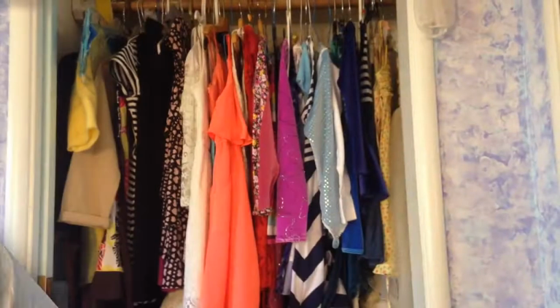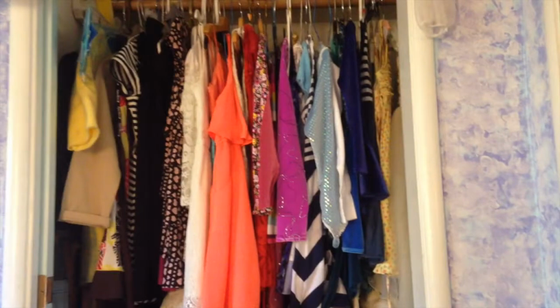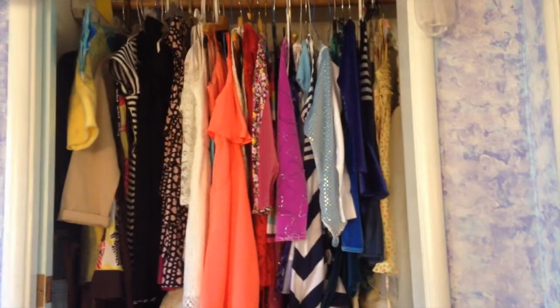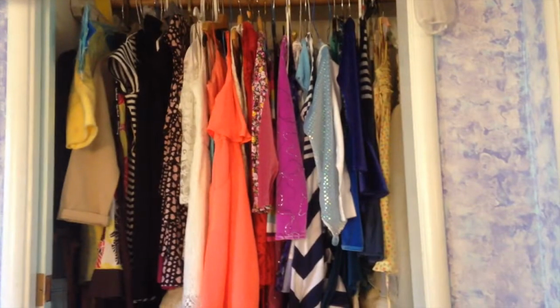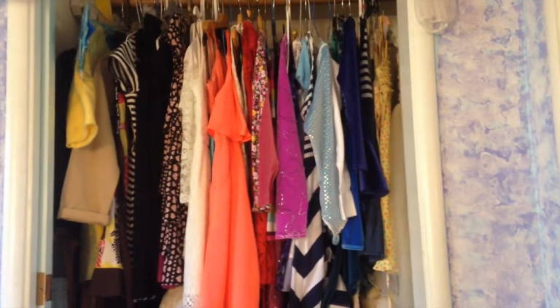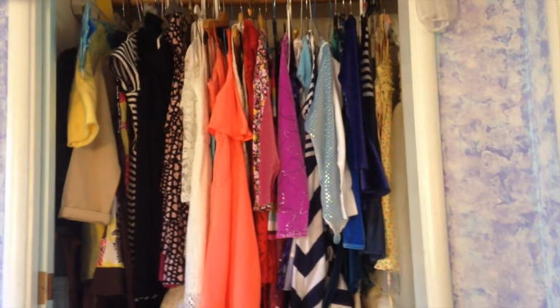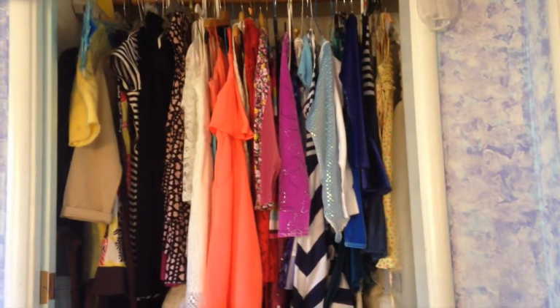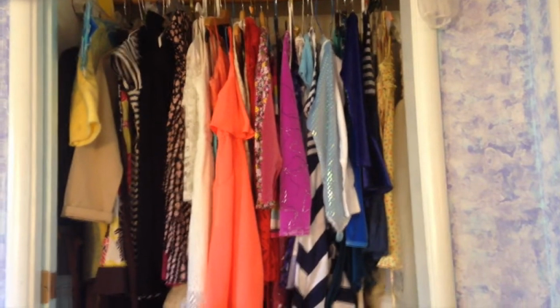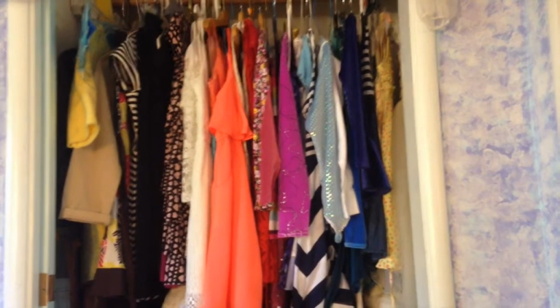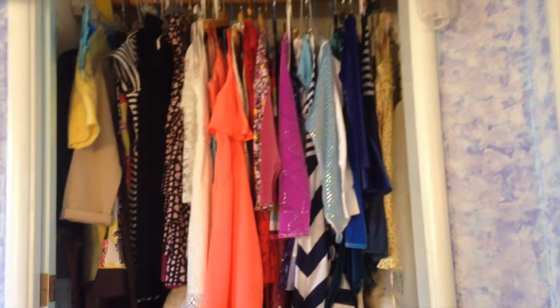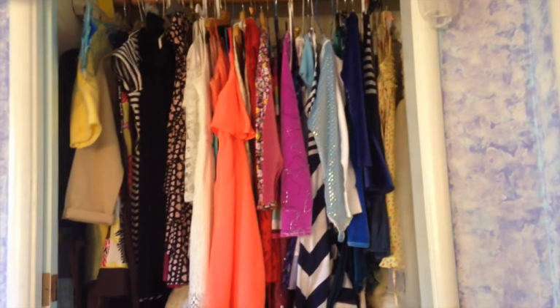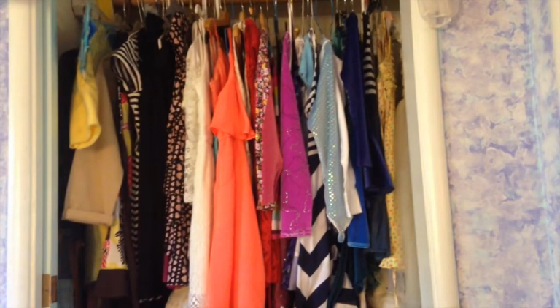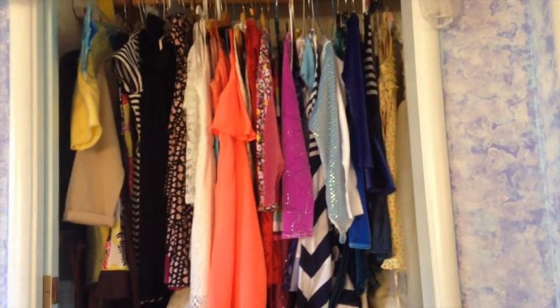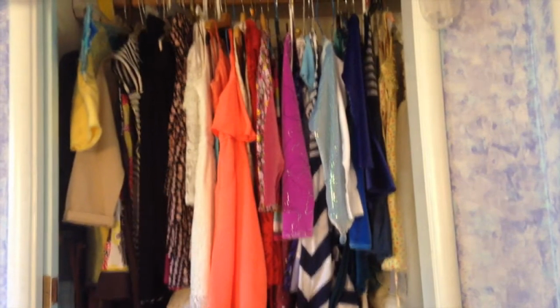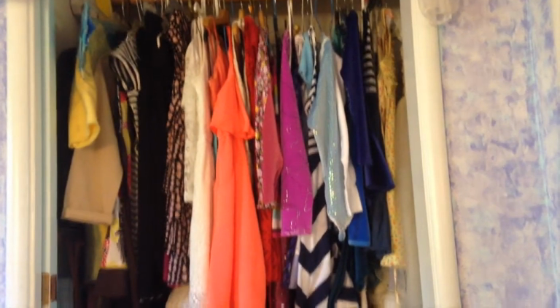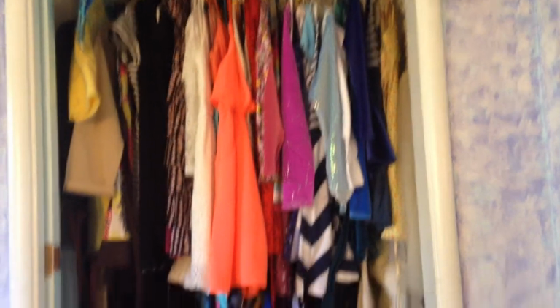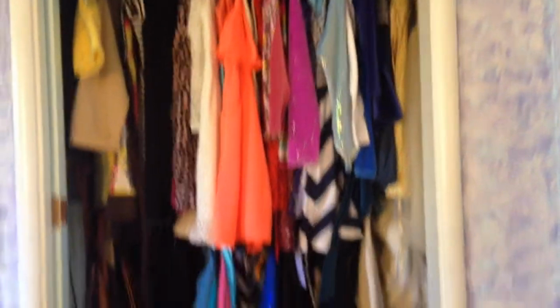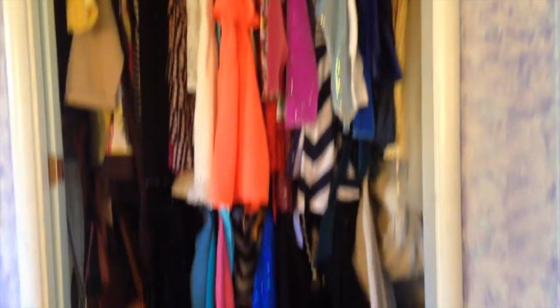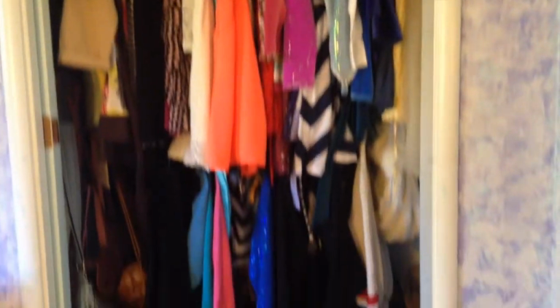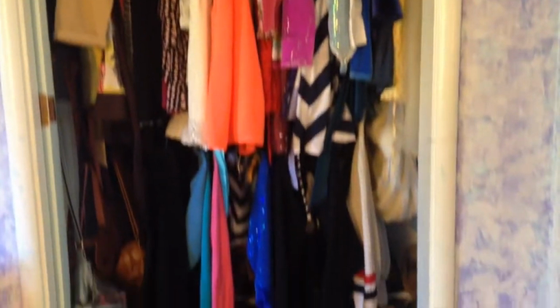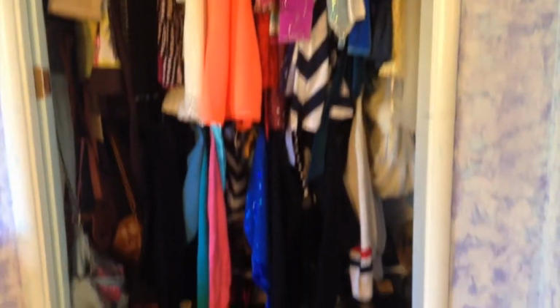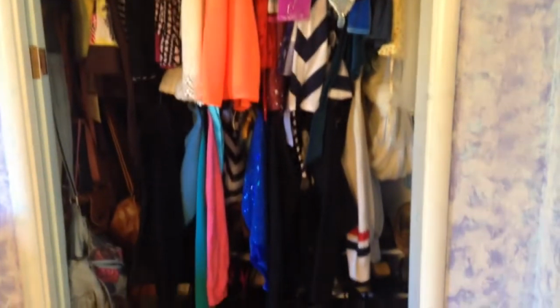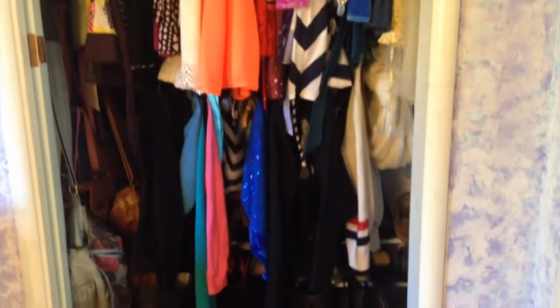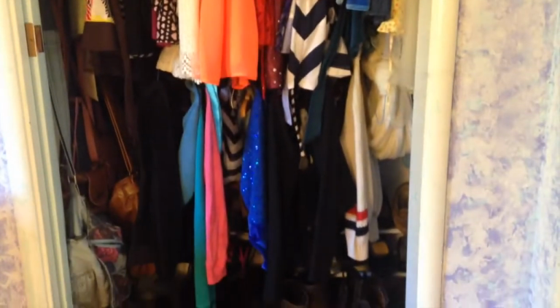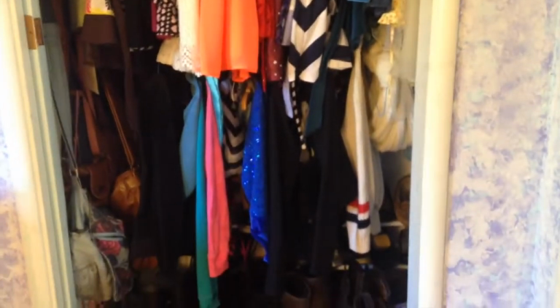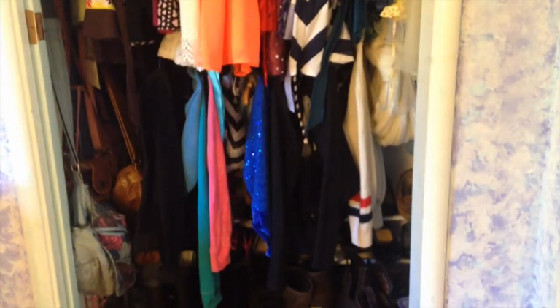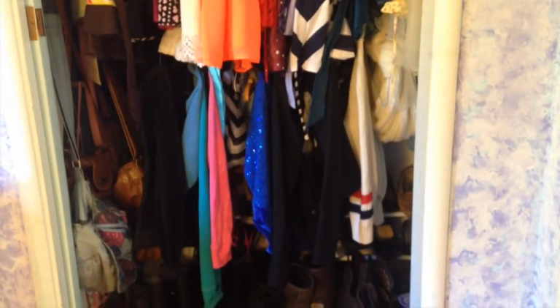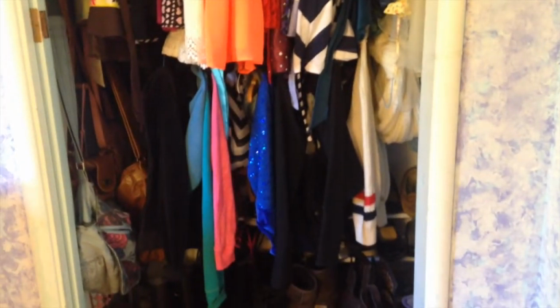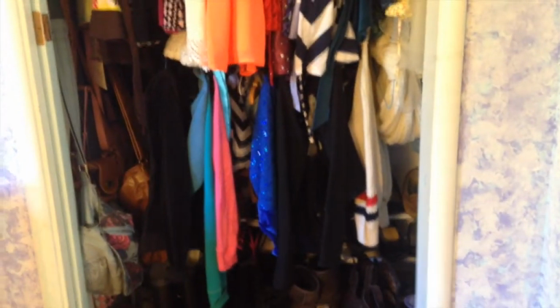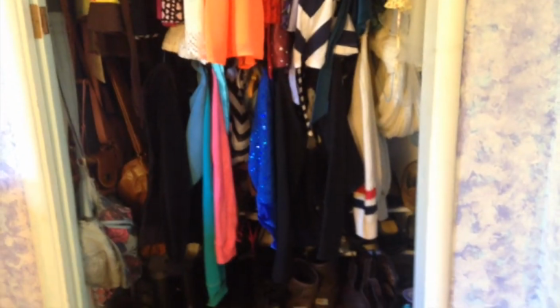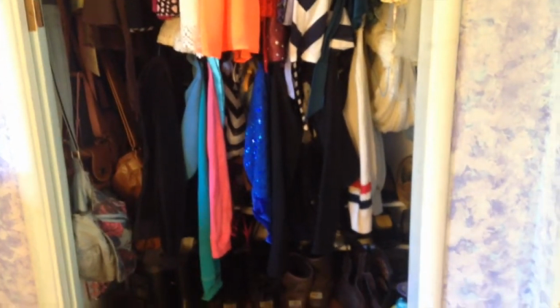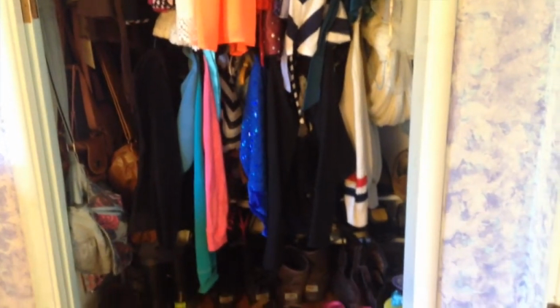So here's my closet where I store my dresses, my jackets, my shoes, and my purses.